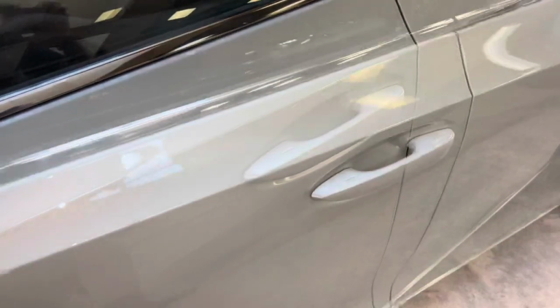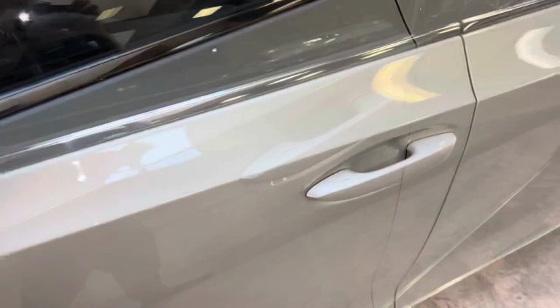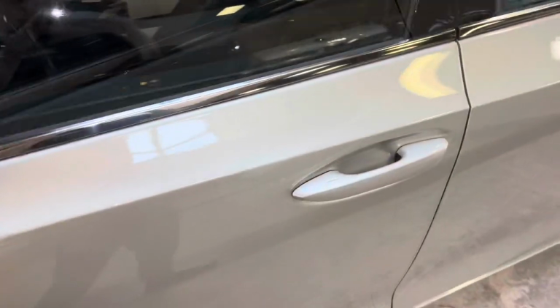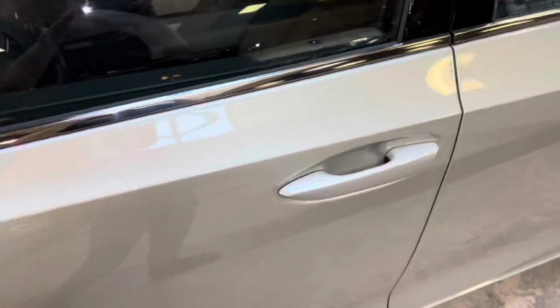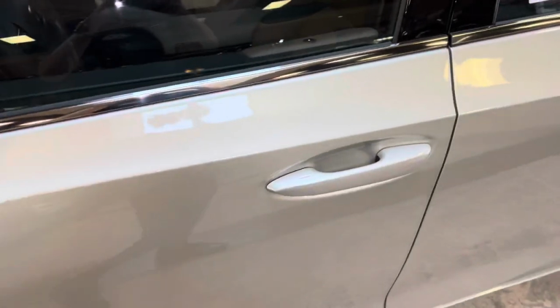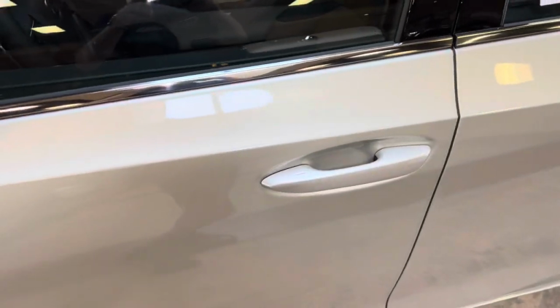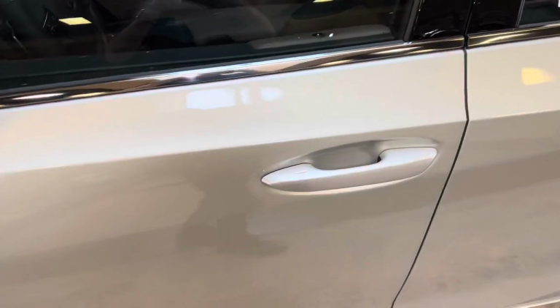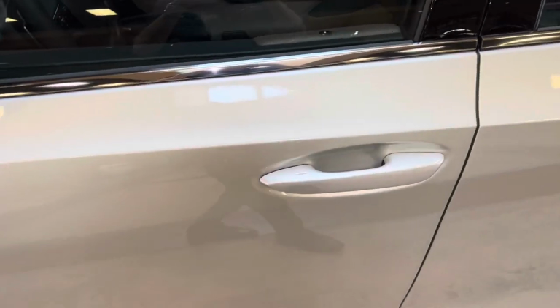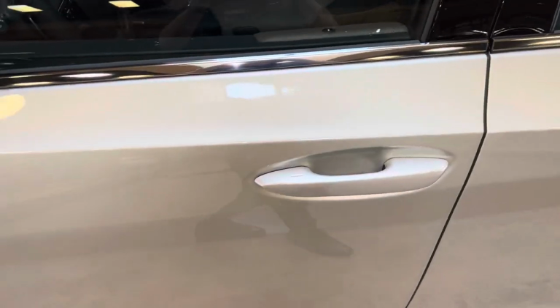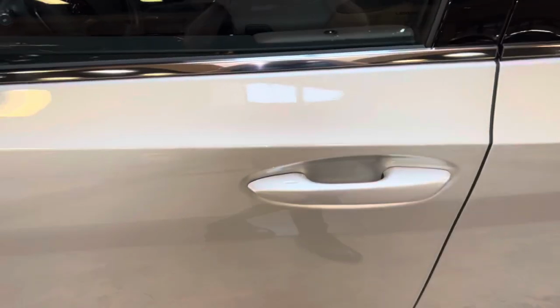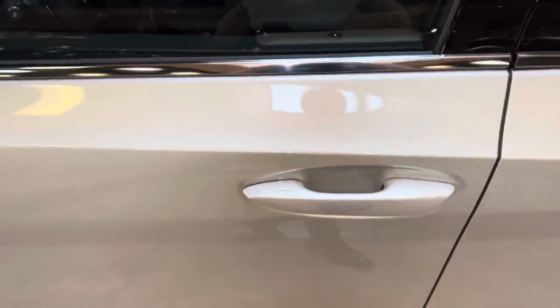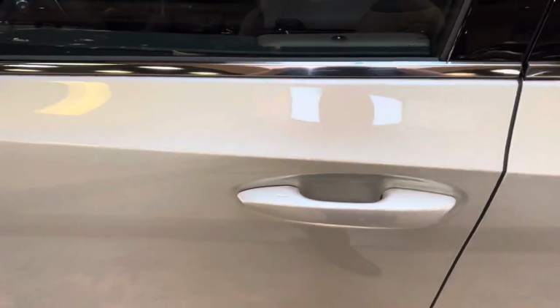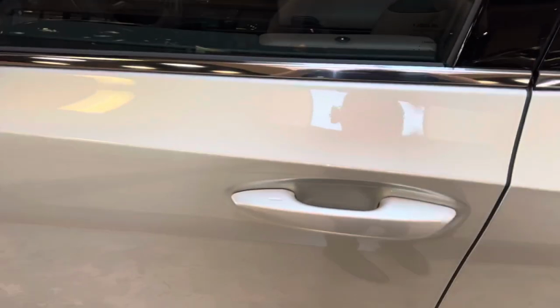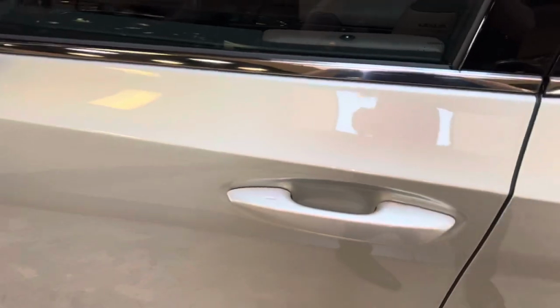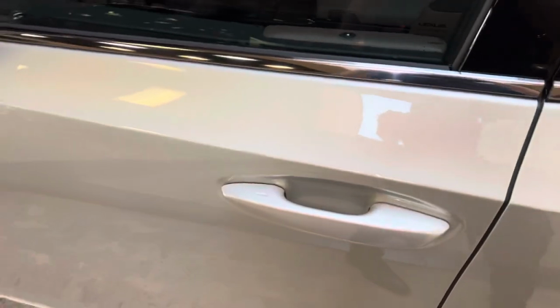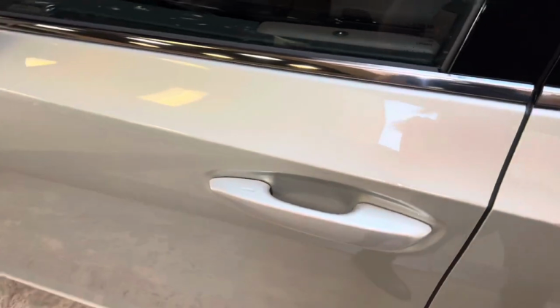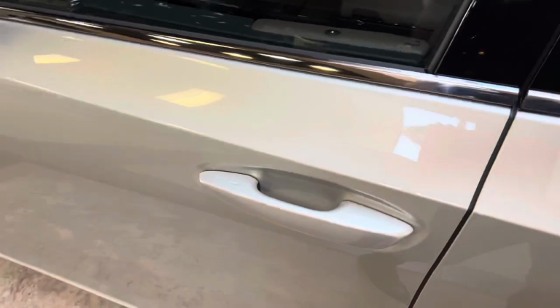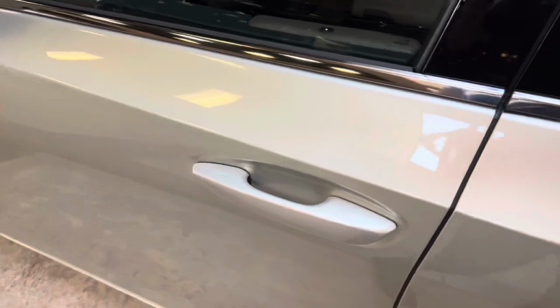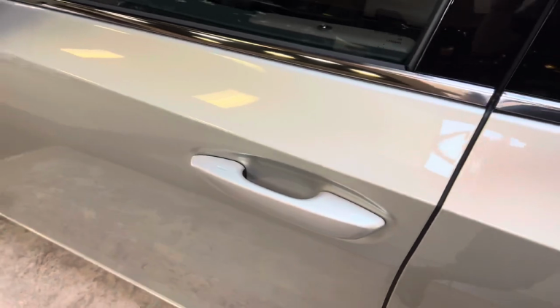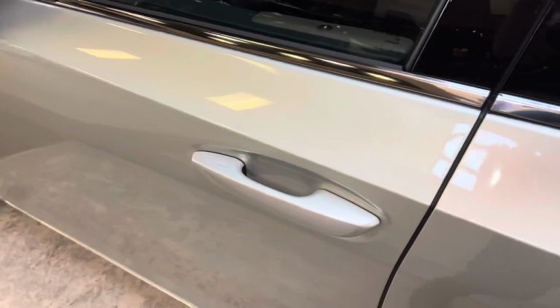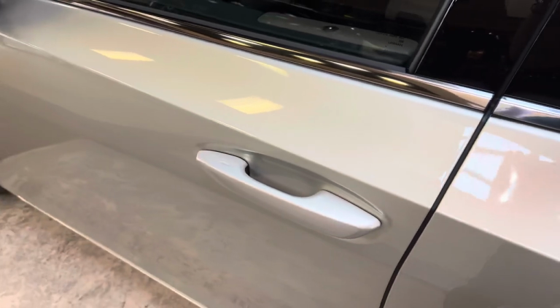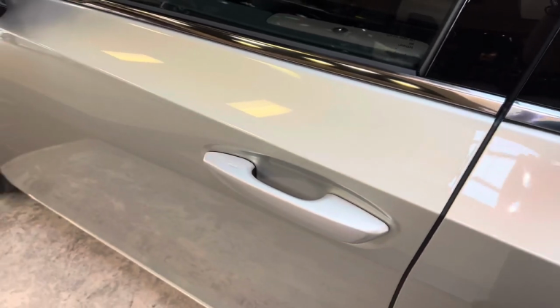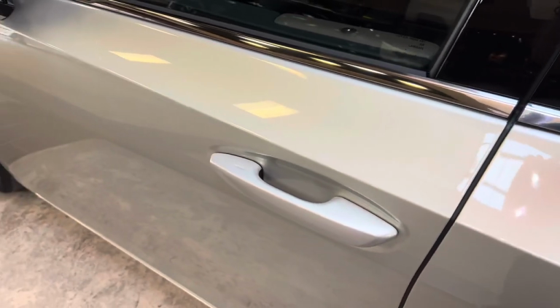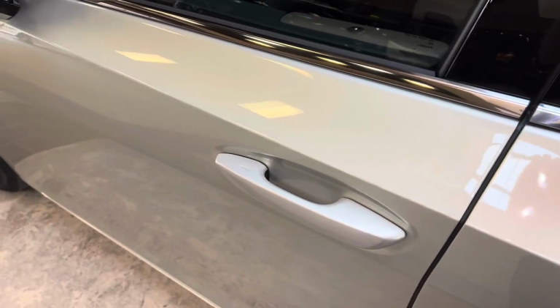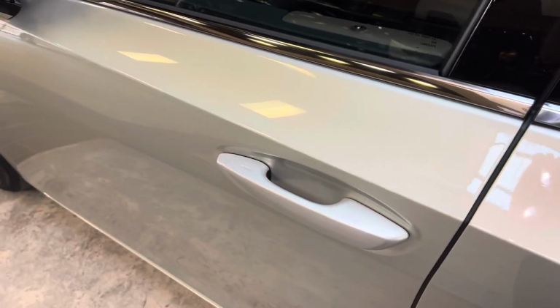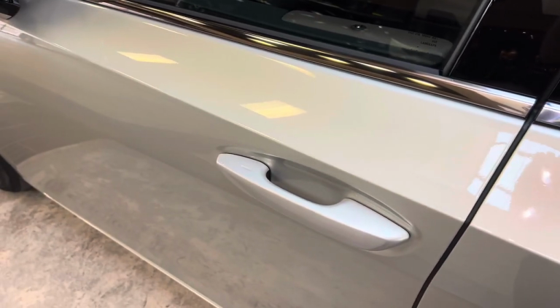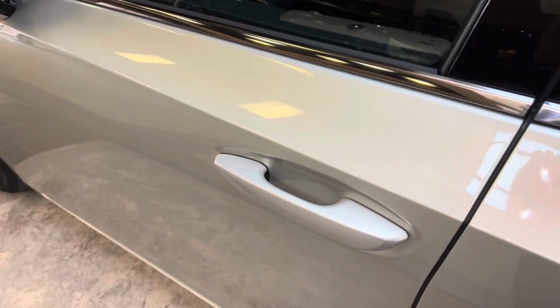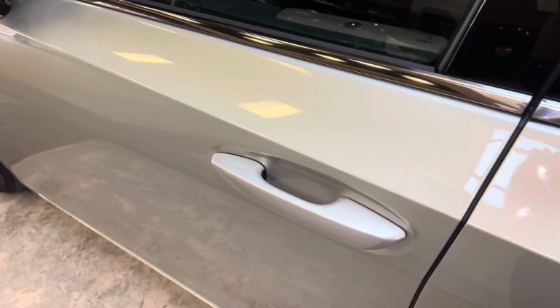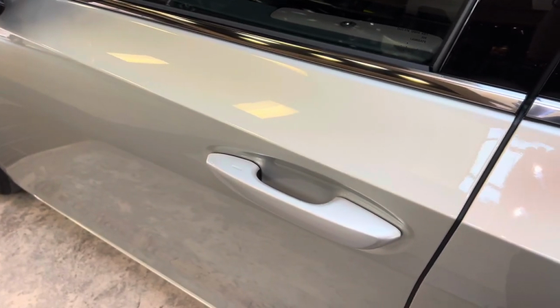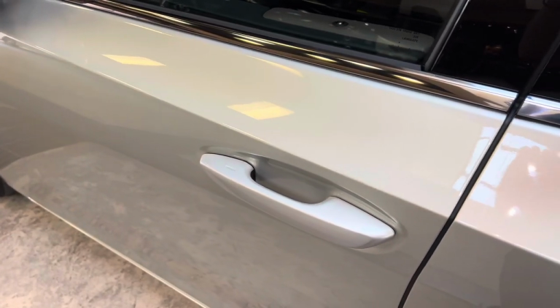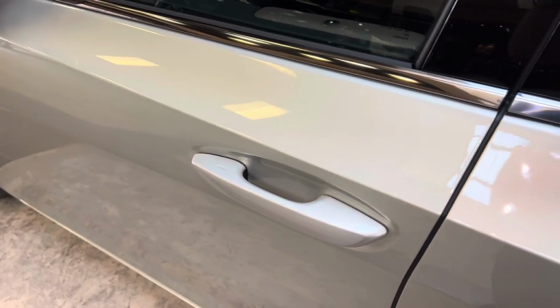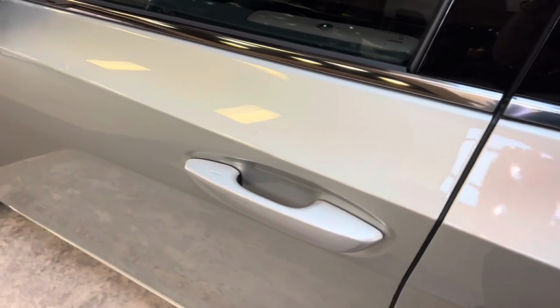This vehicle is equipped with keyless entry. With our key fob, we can go ahead and lock the vehicle.